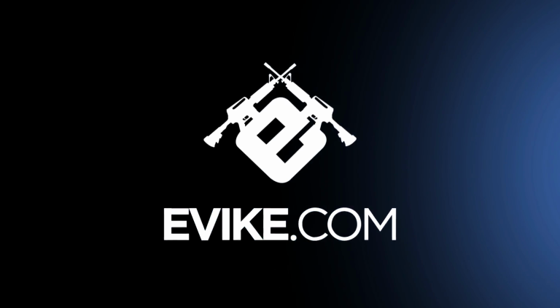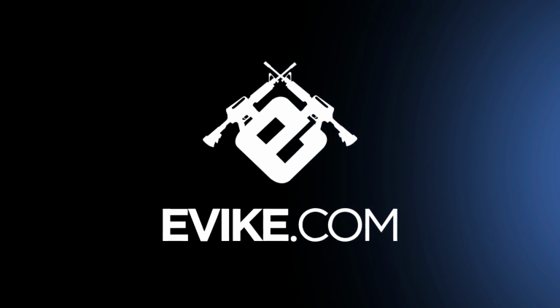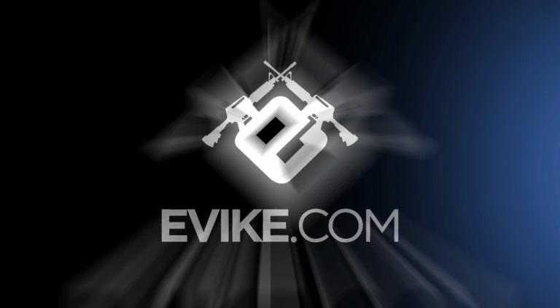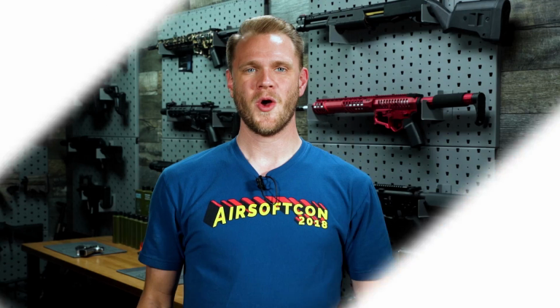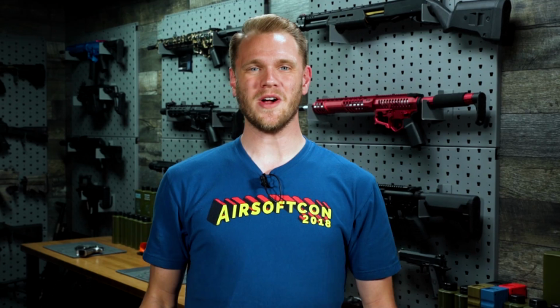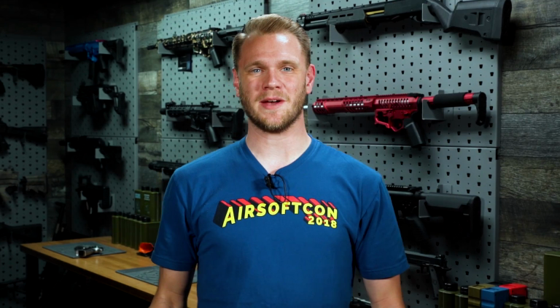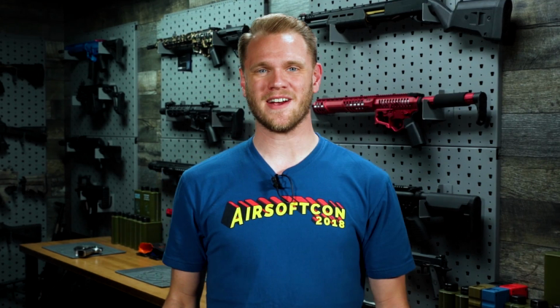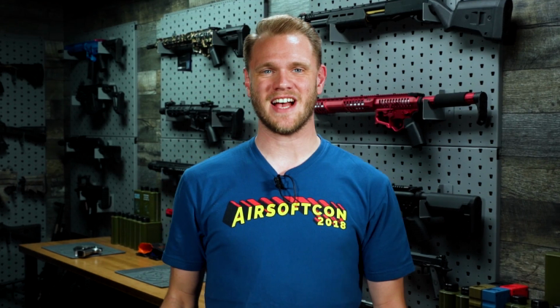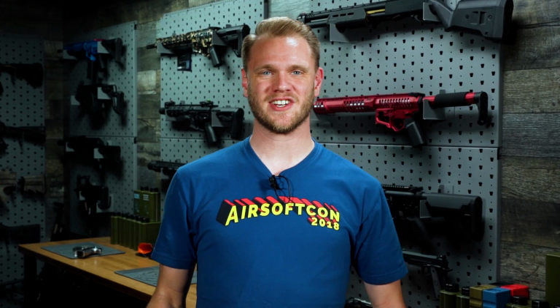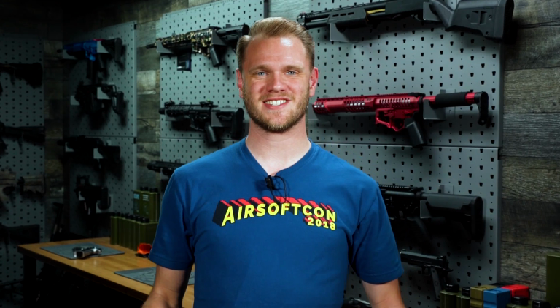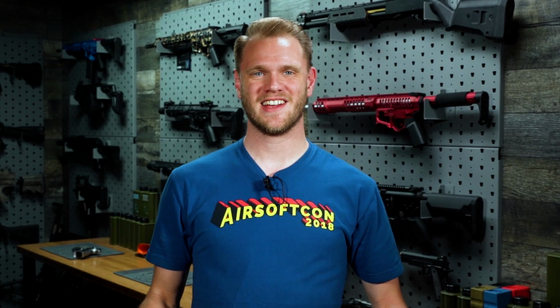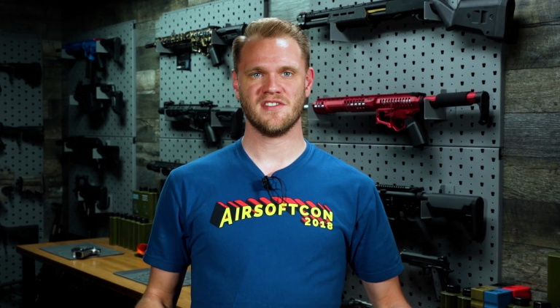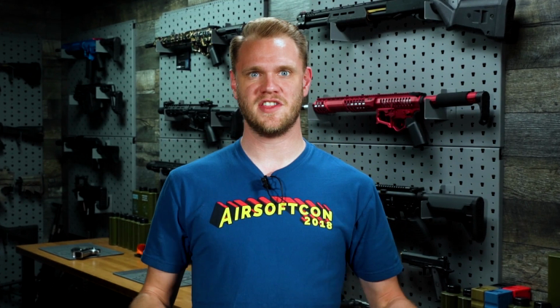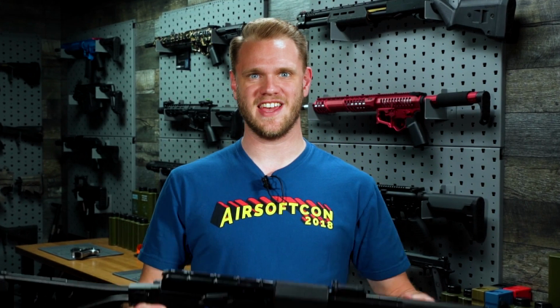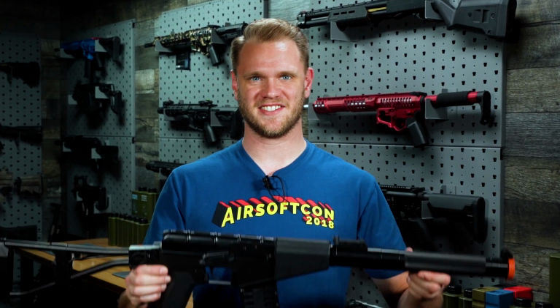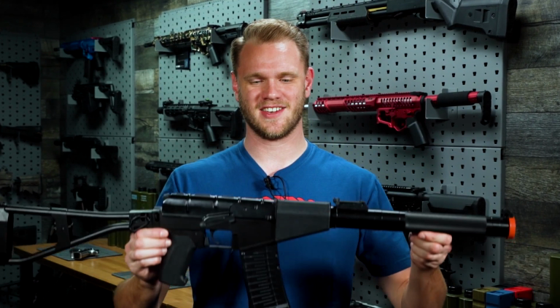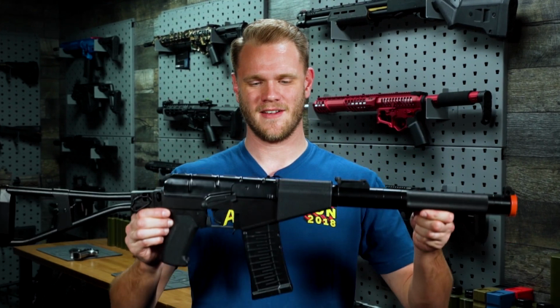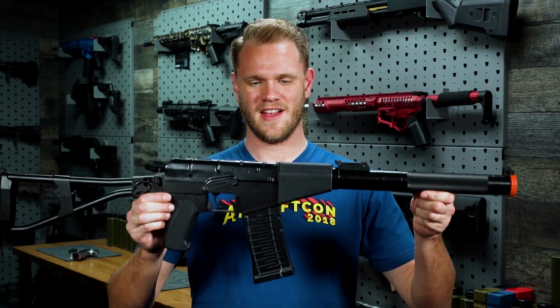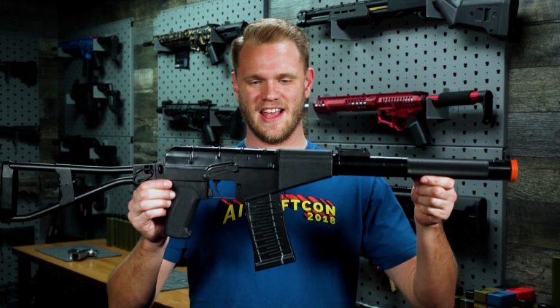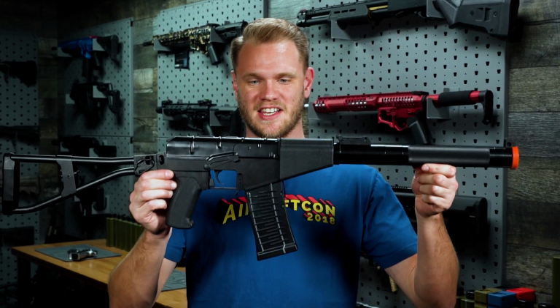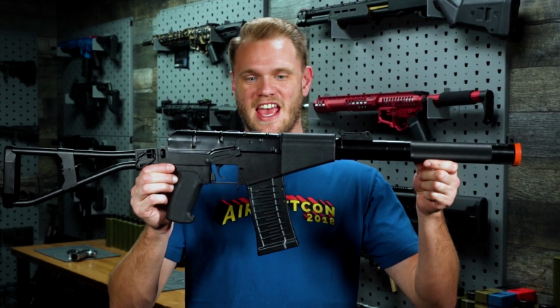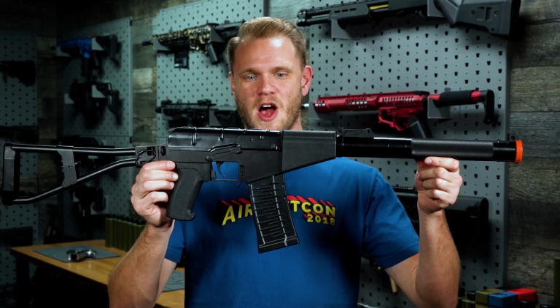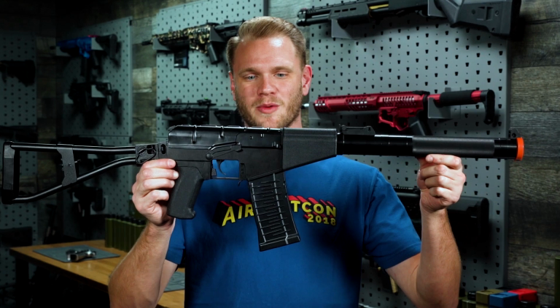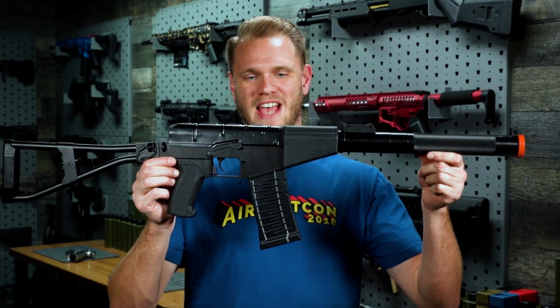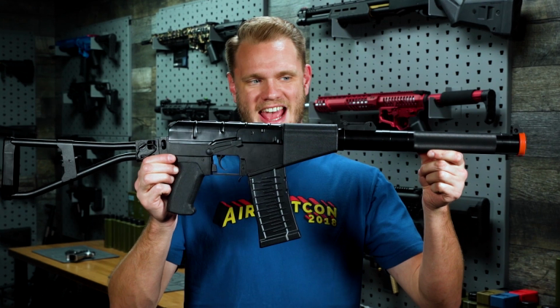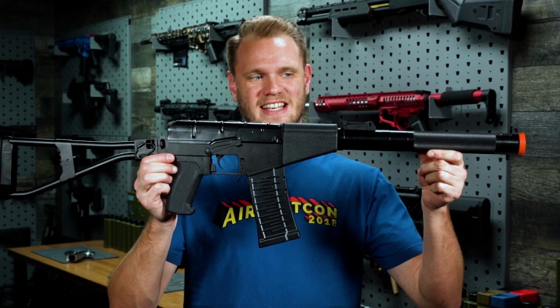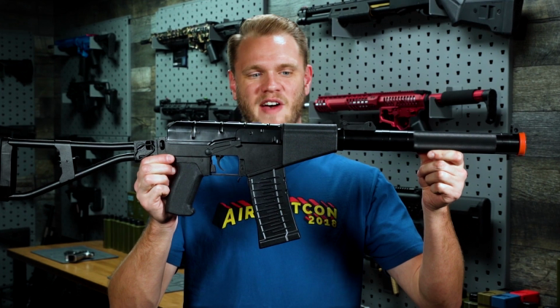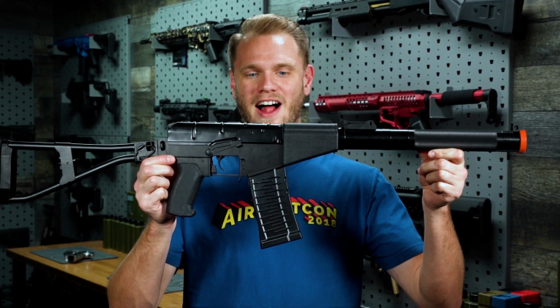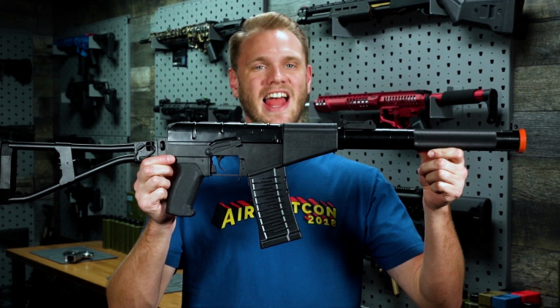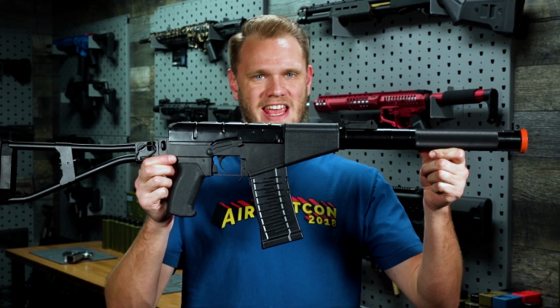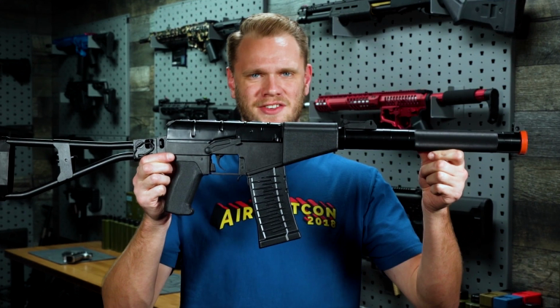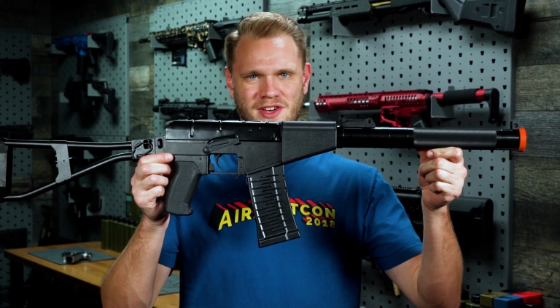What's up airsofters? This is the King Arms AS VAL AEG.